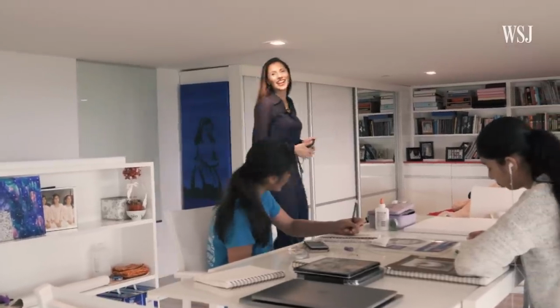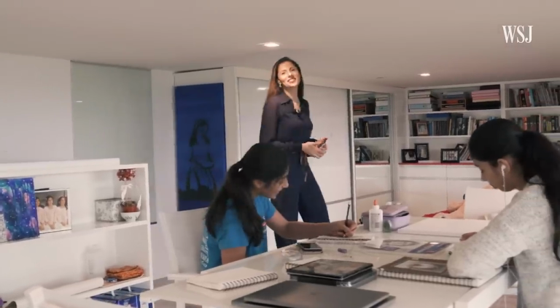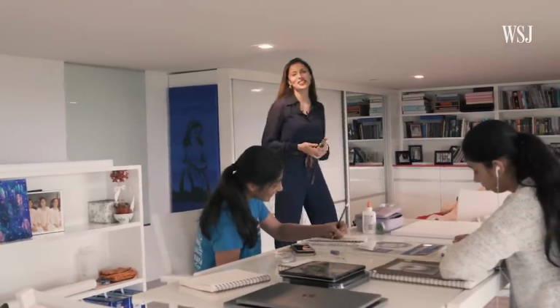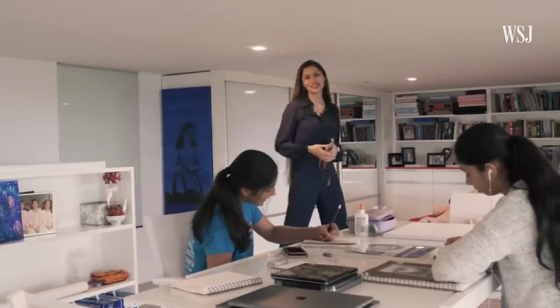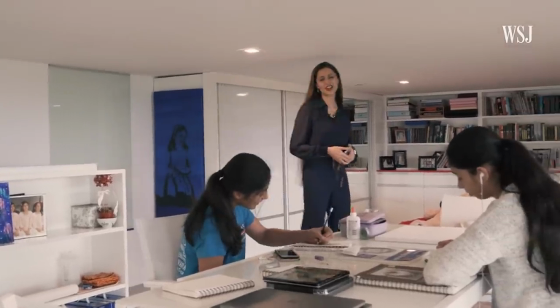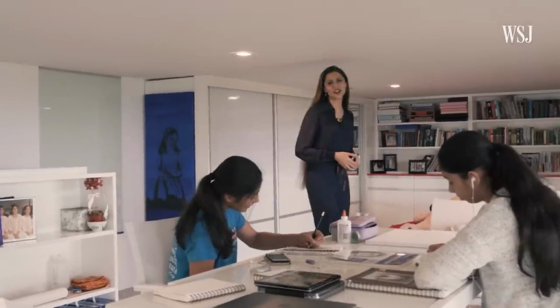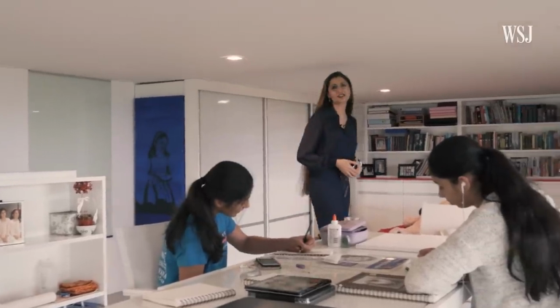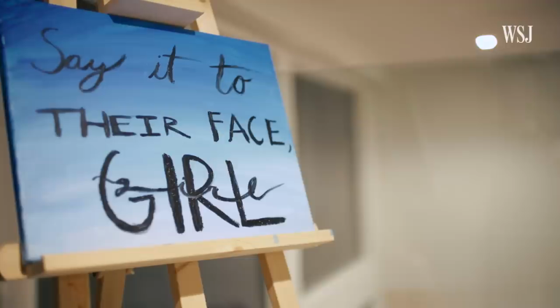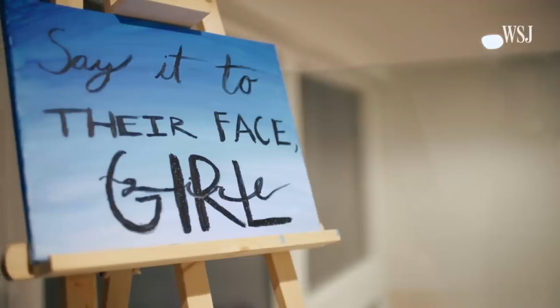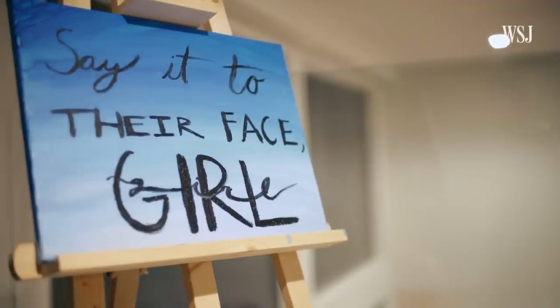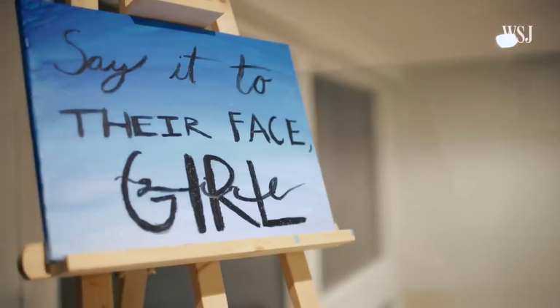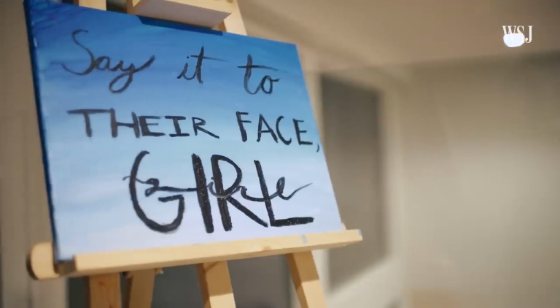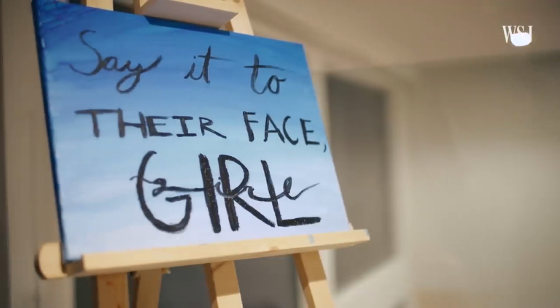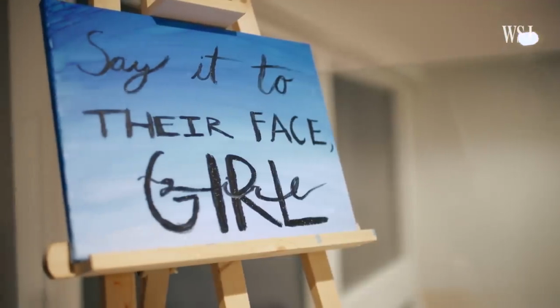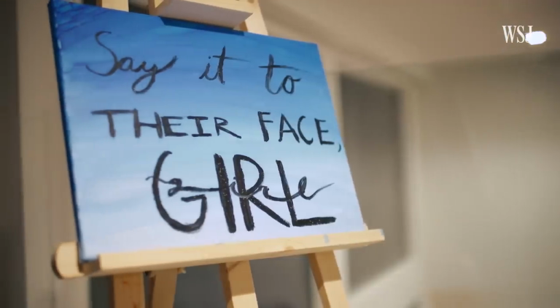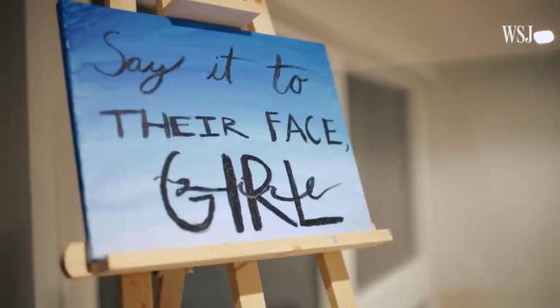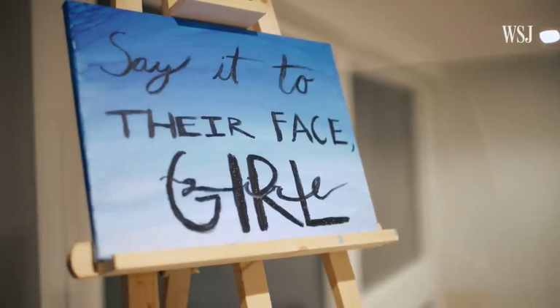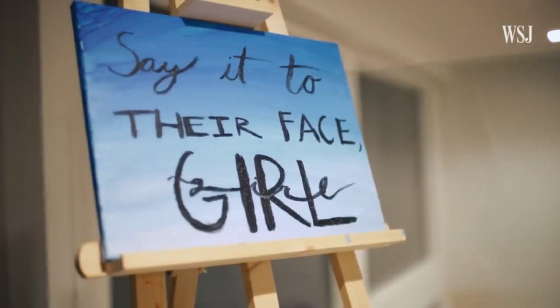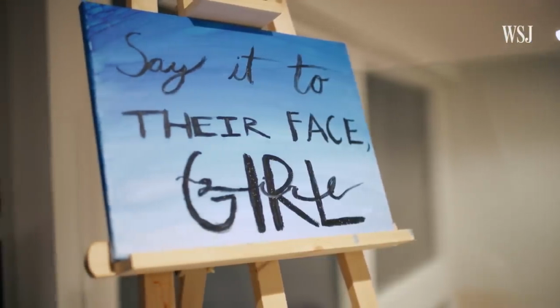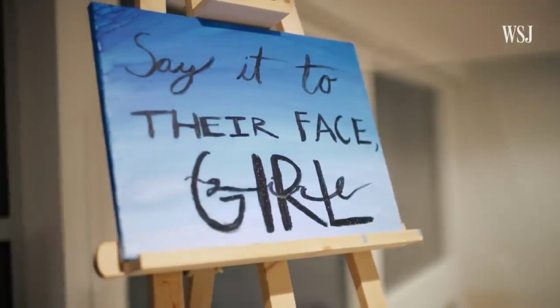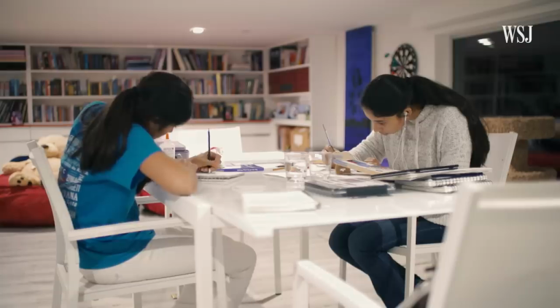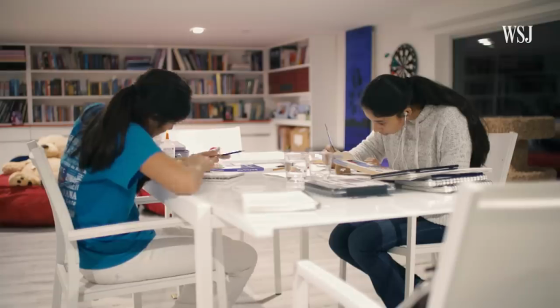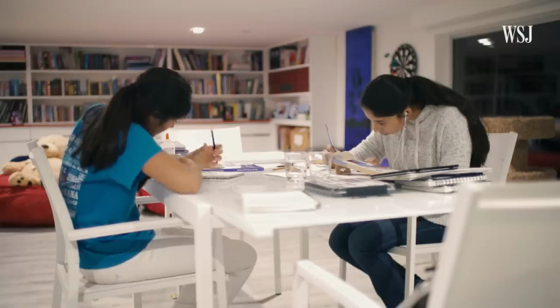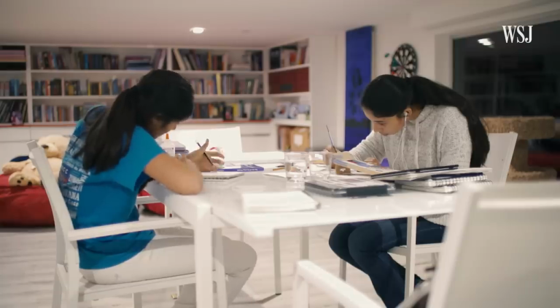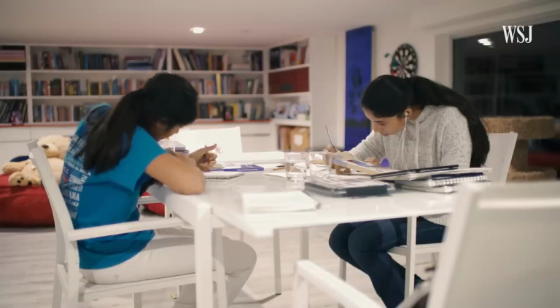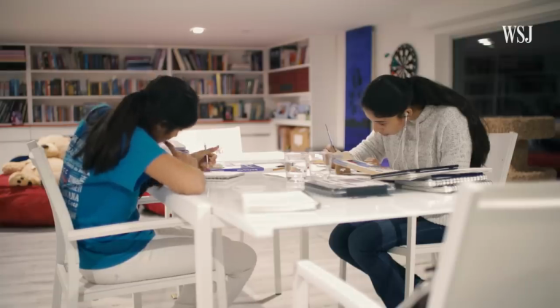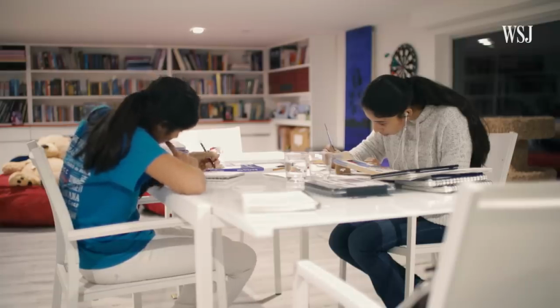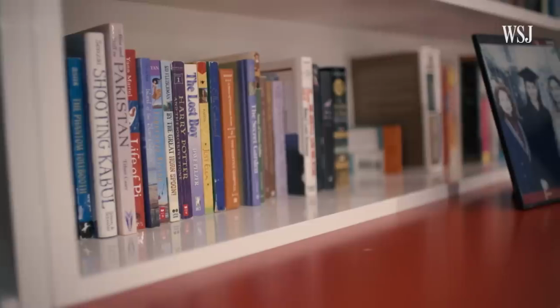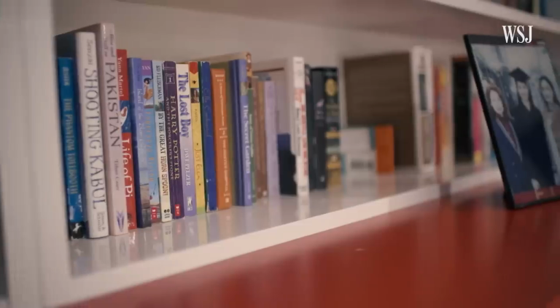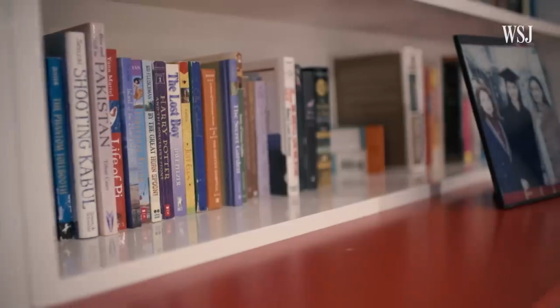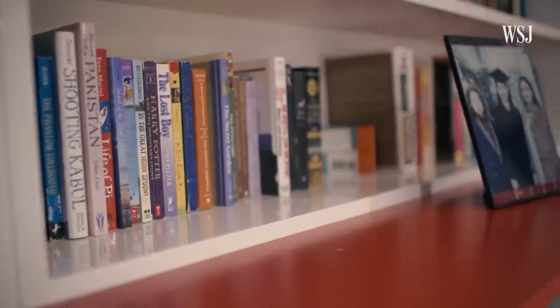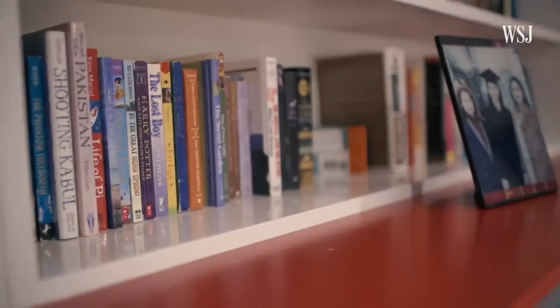This is our girls' play loft. This is where we do a lot of artwork, a lot of puzzles. The girls have their library here.